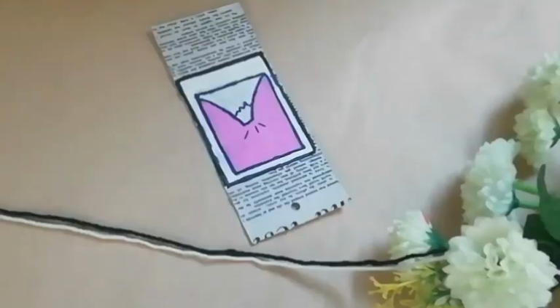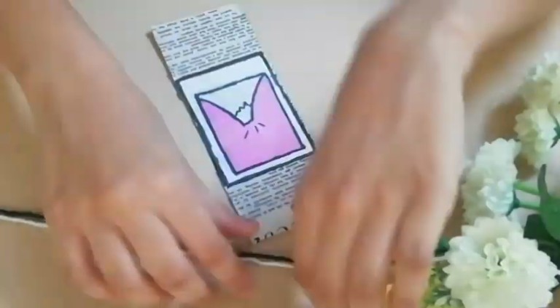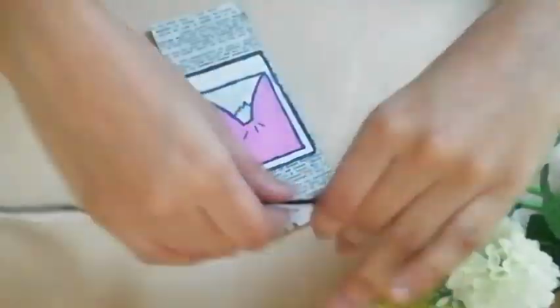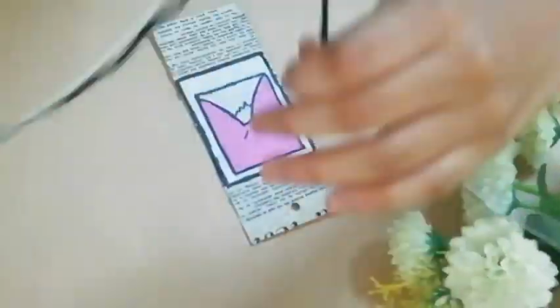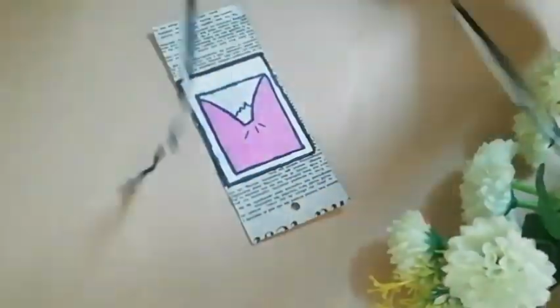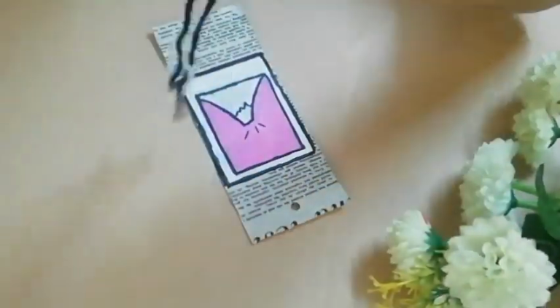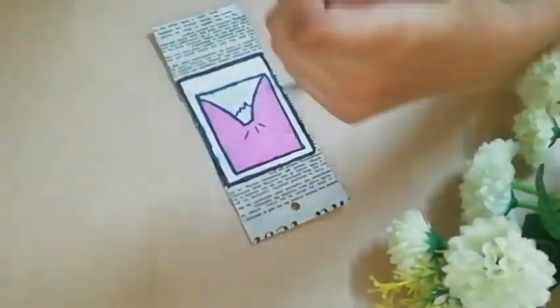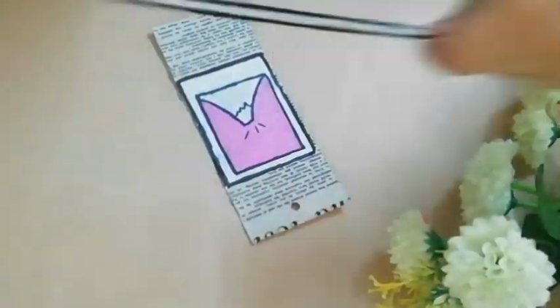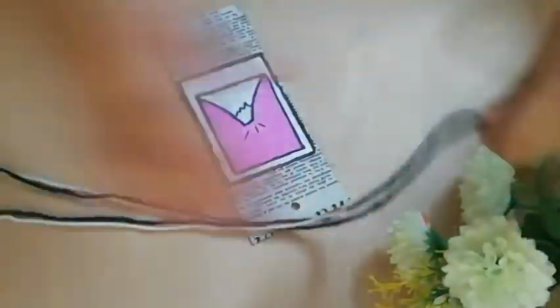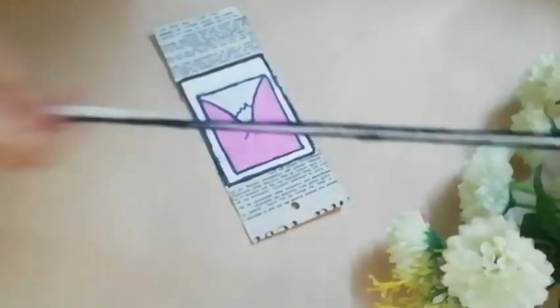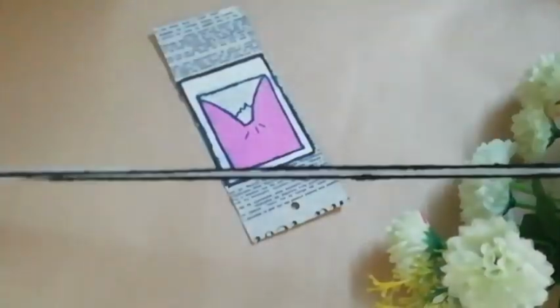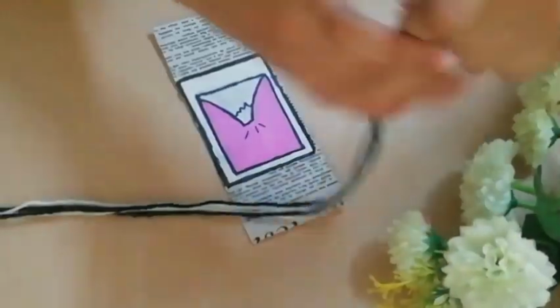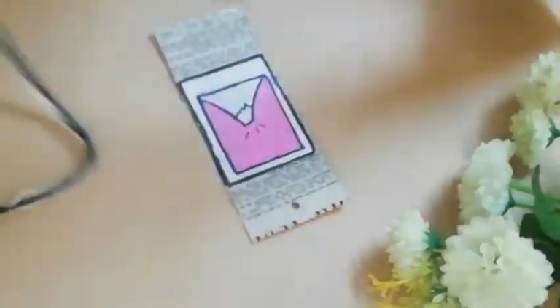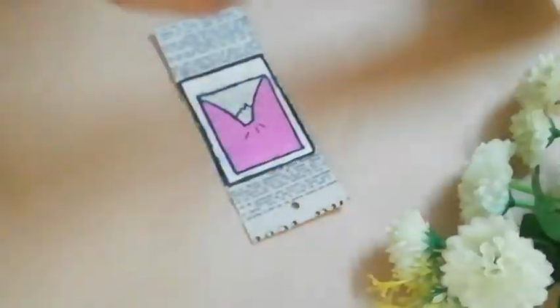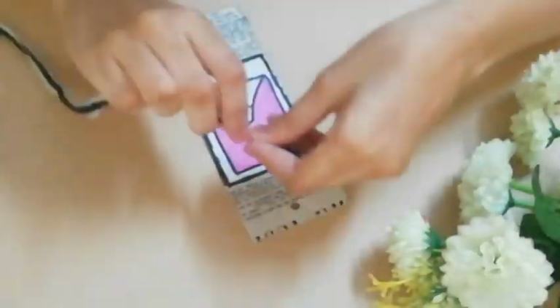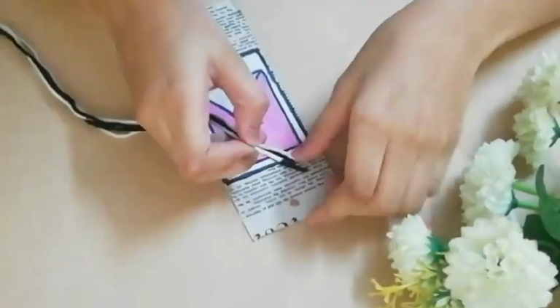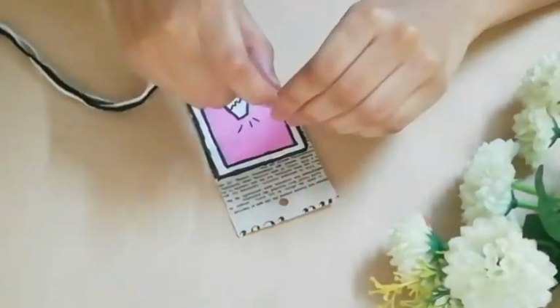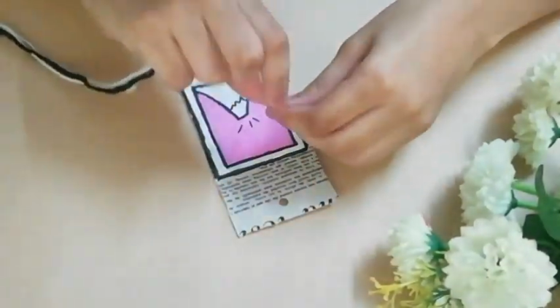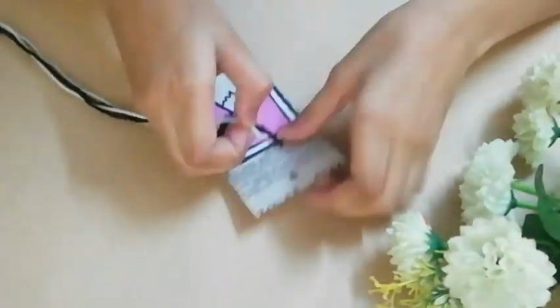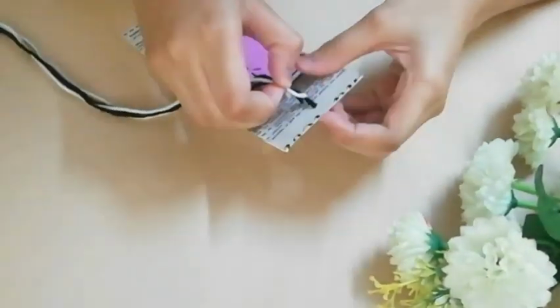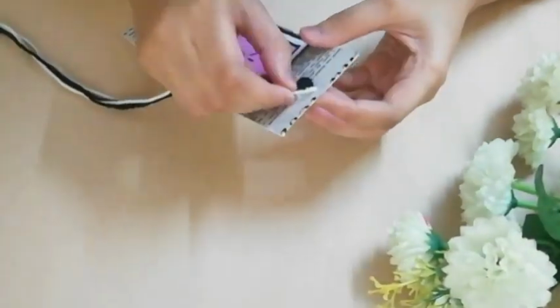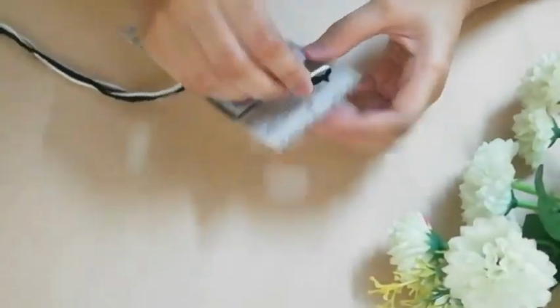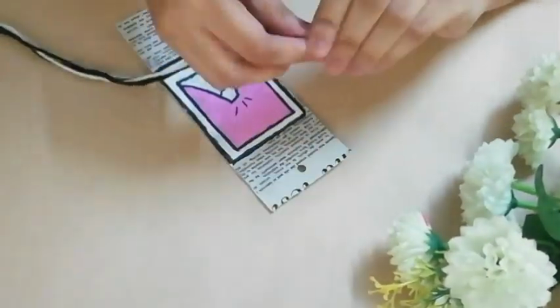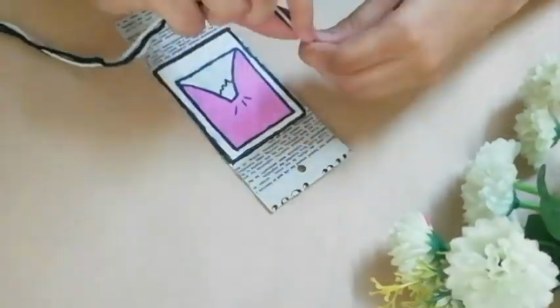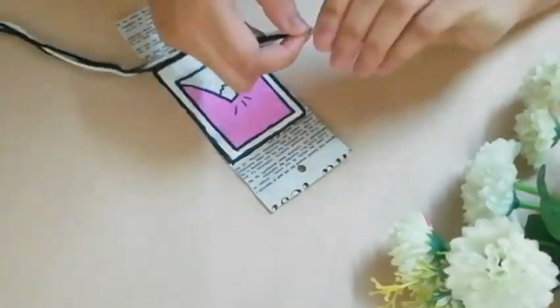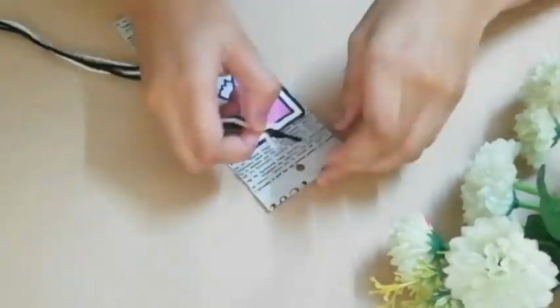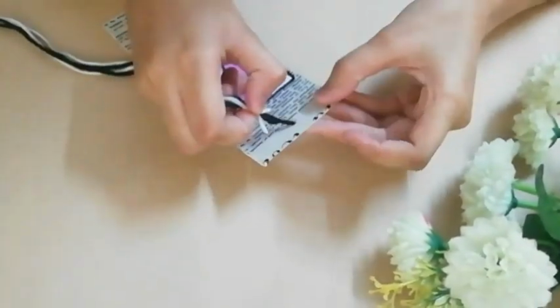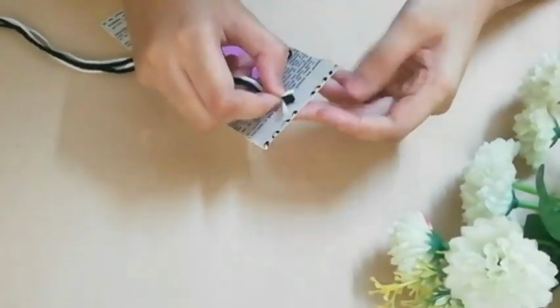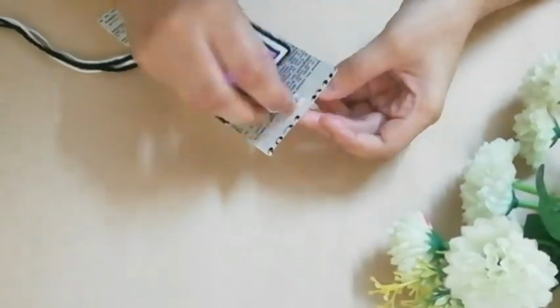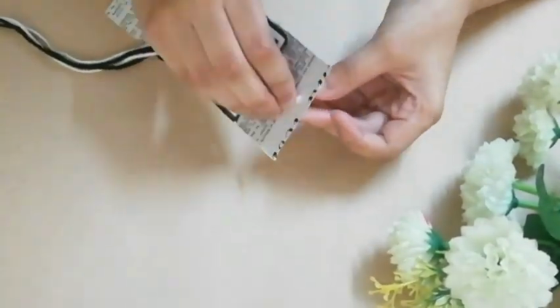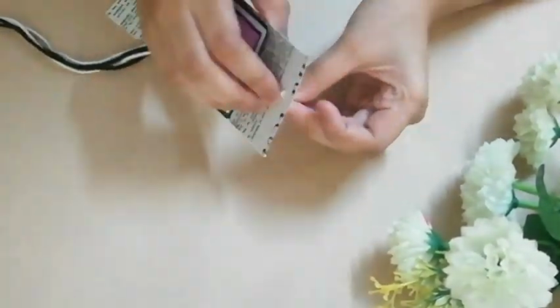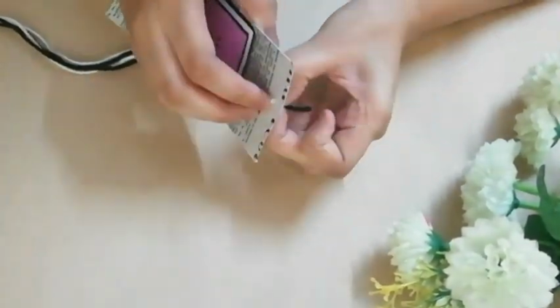Then I am taking this black and white thread and tie it to the bookmark as shown in the video.